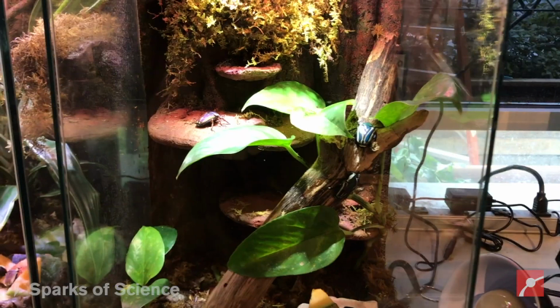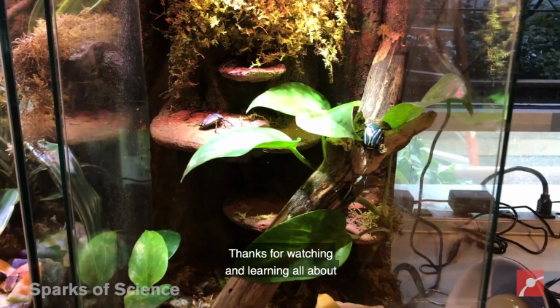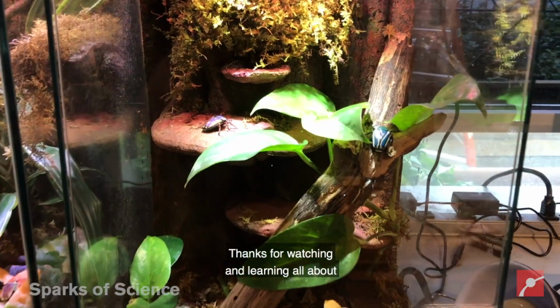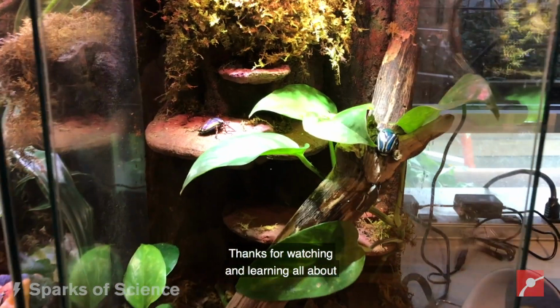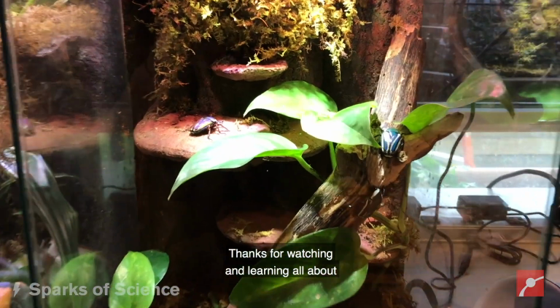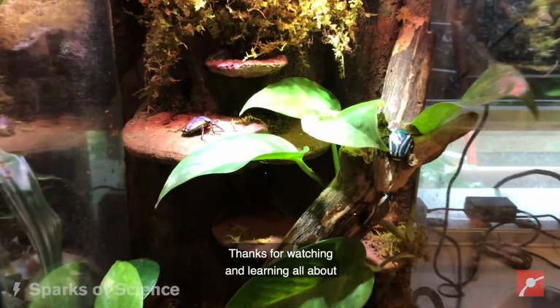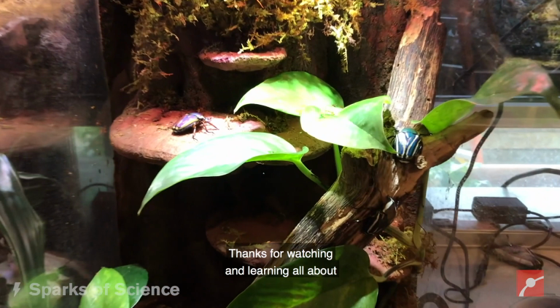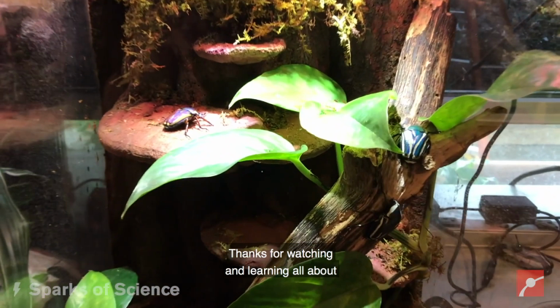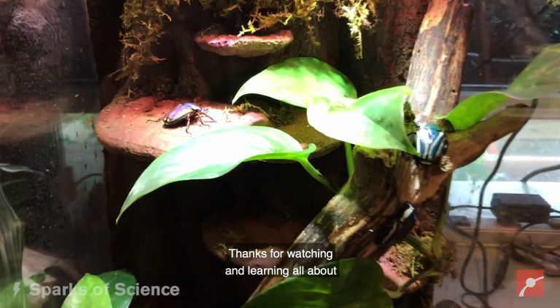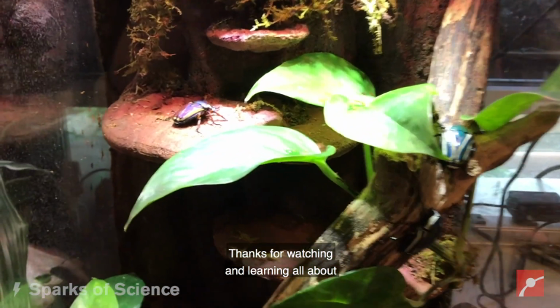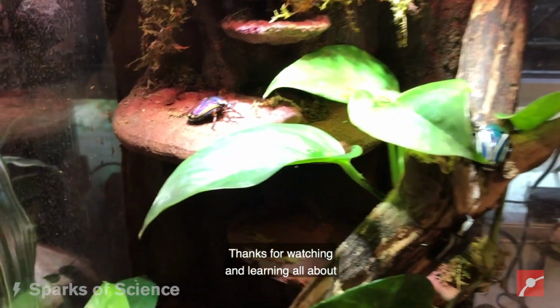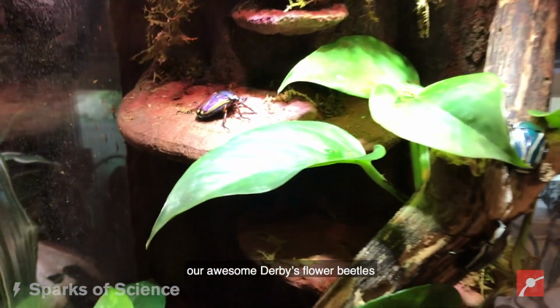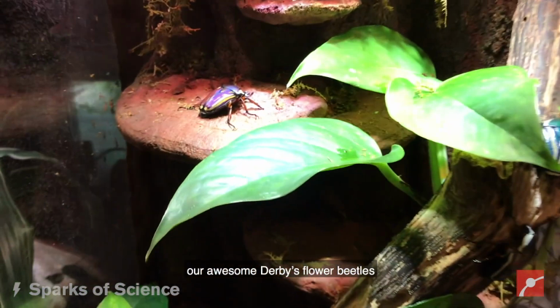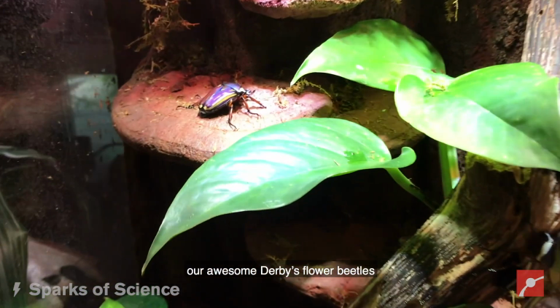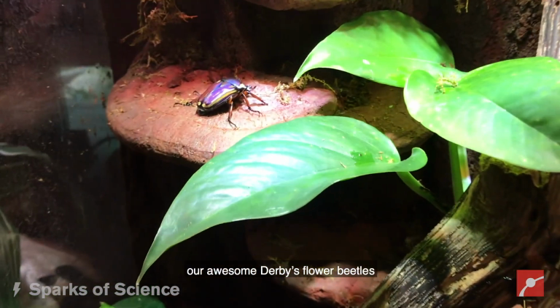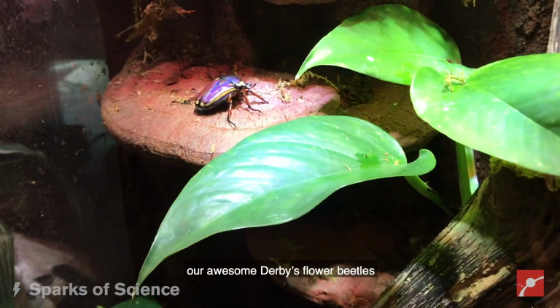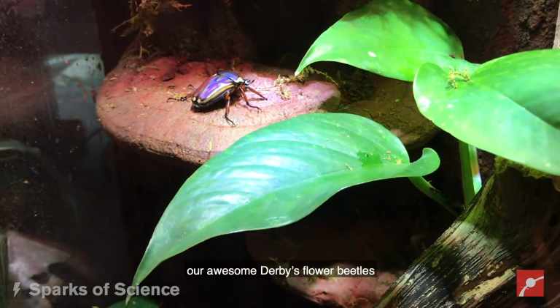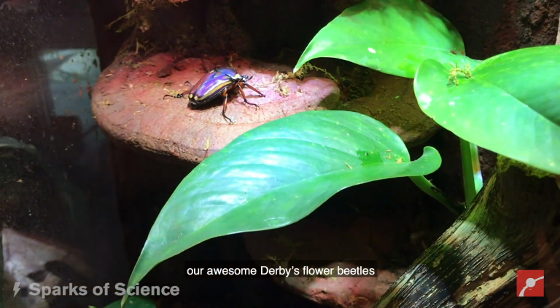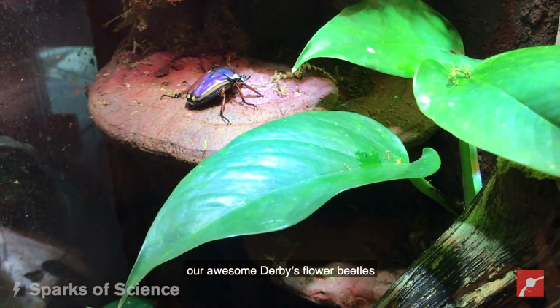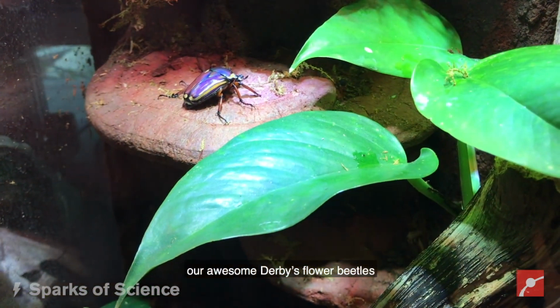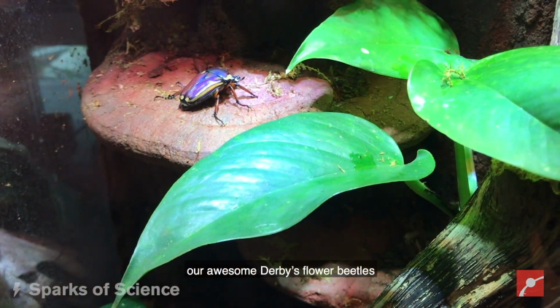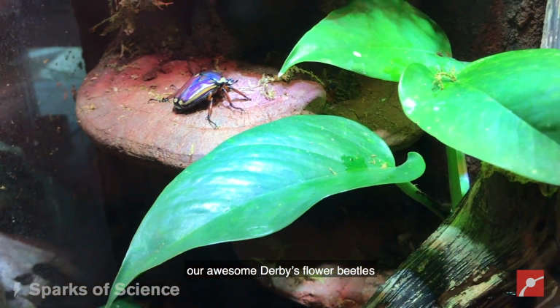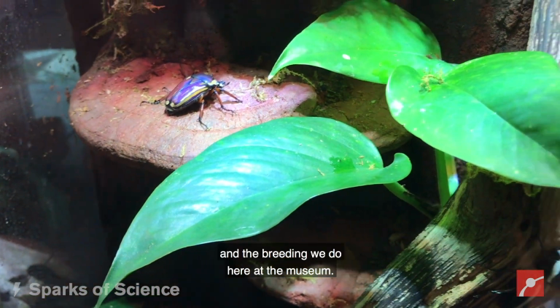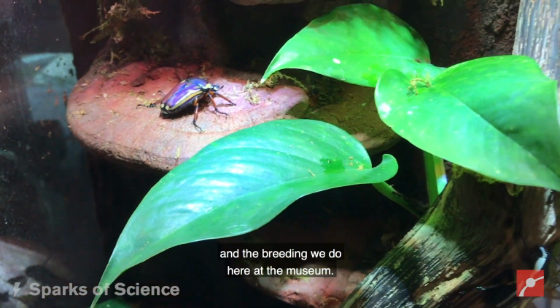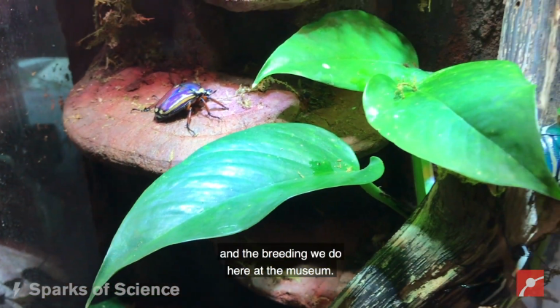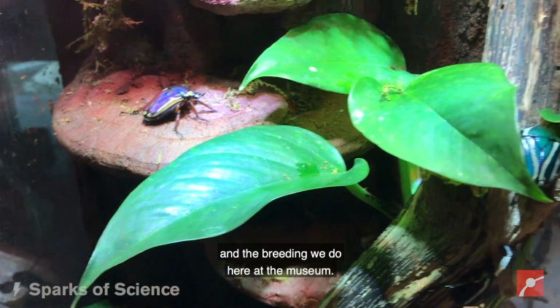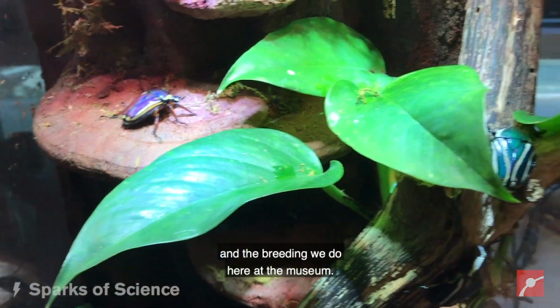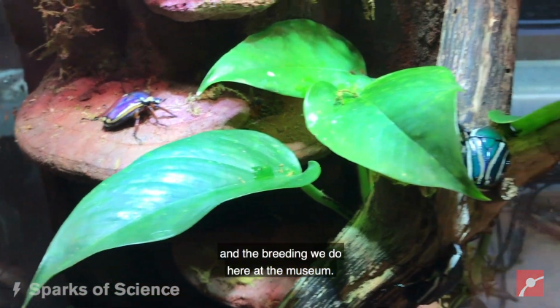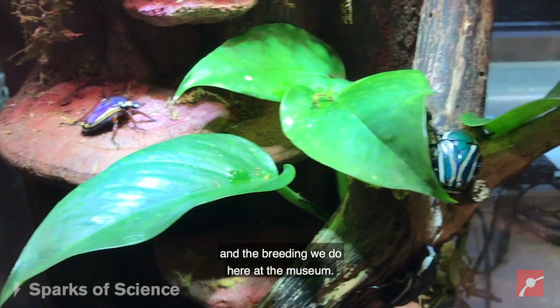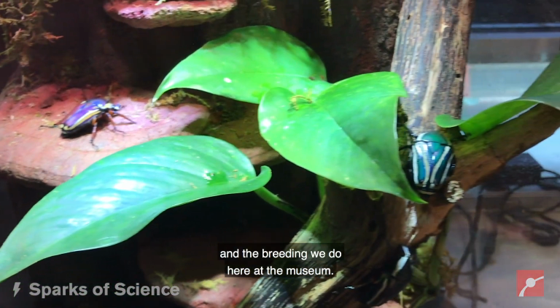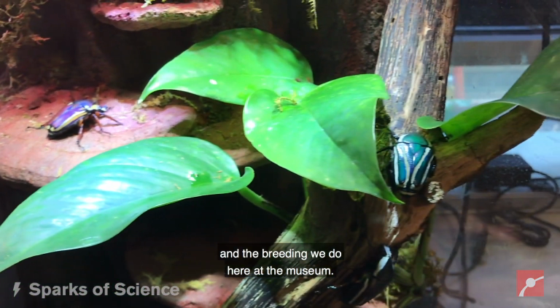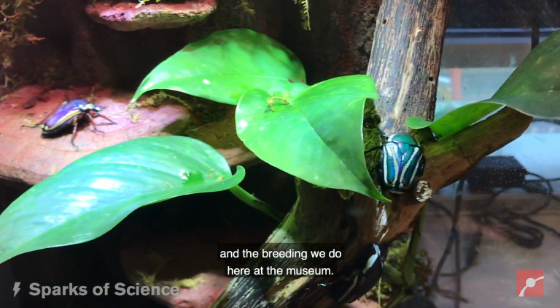Thanks for watching and learning all about our awesome Derby's flower beetles and the breeding we do here at the museum.